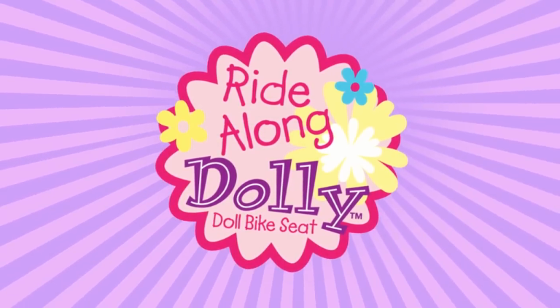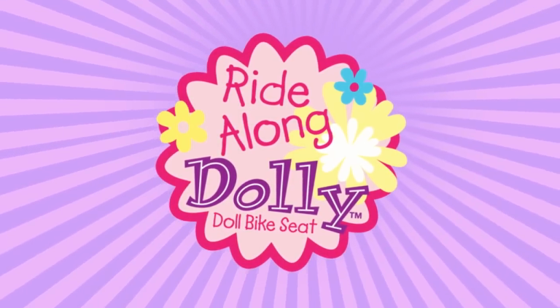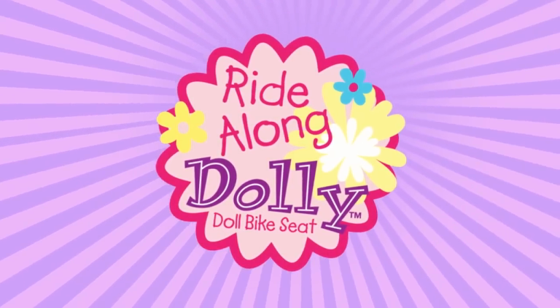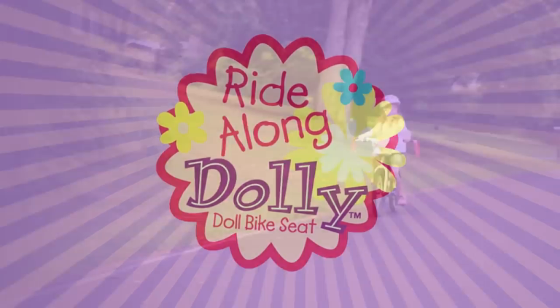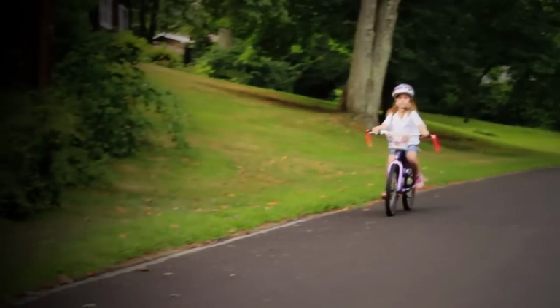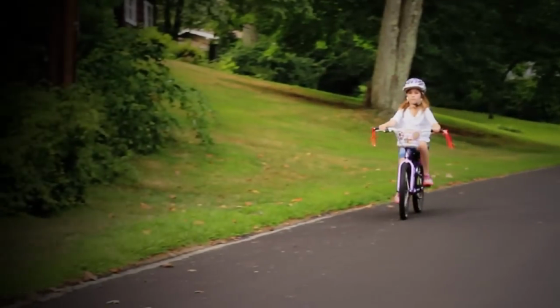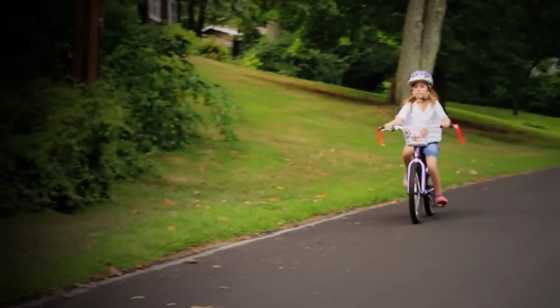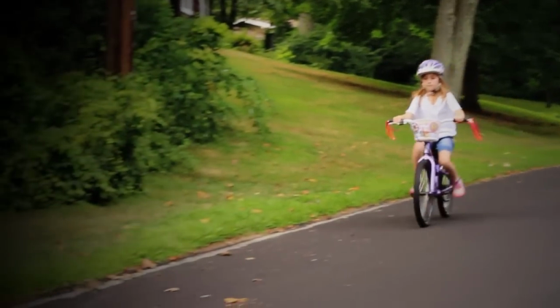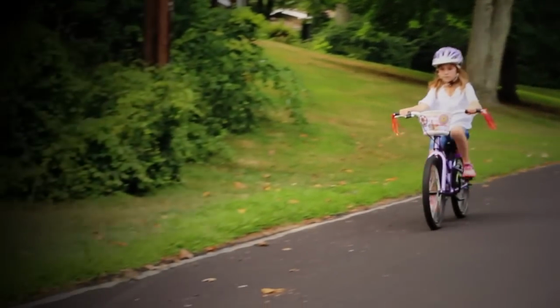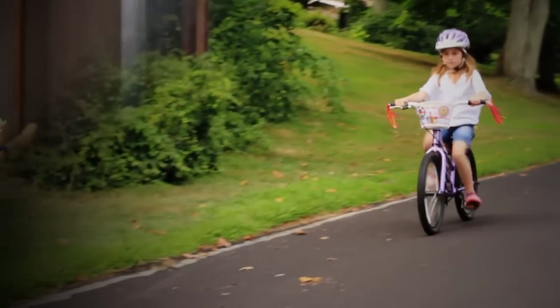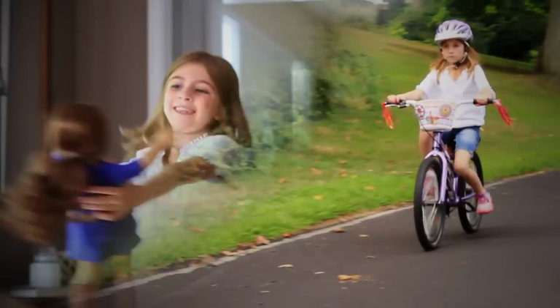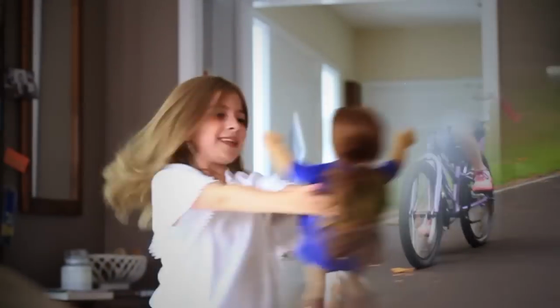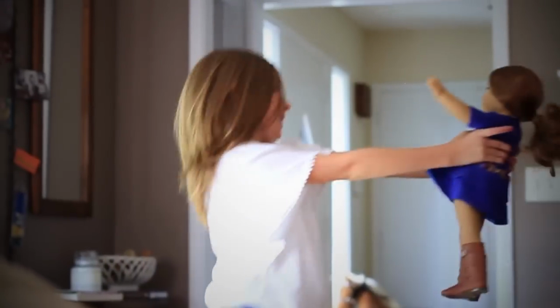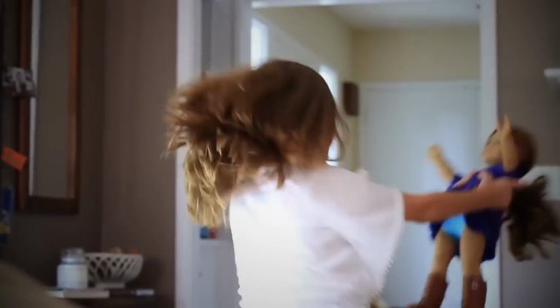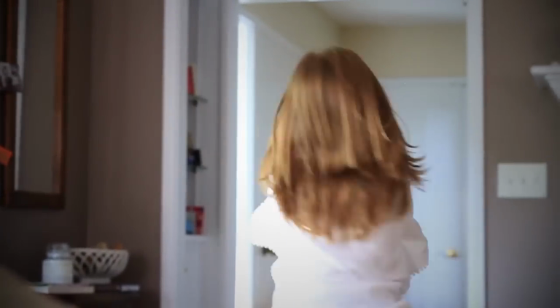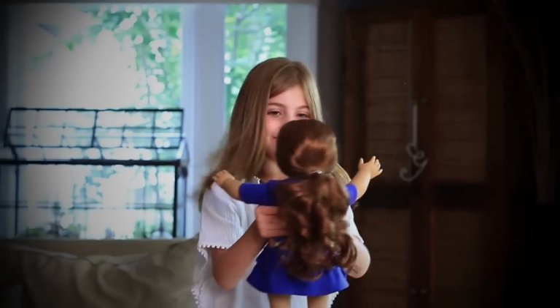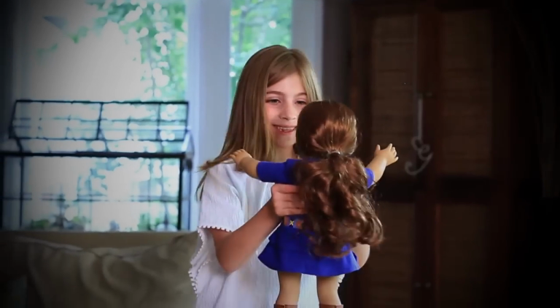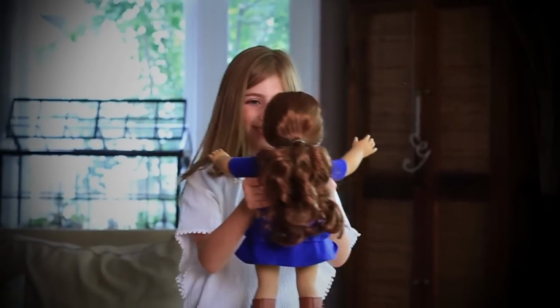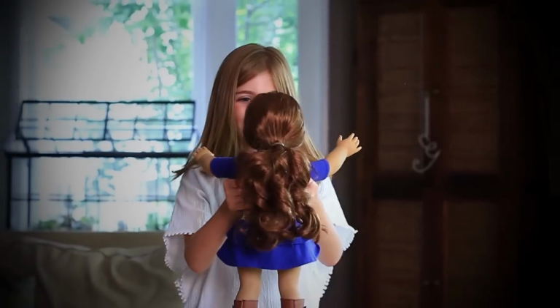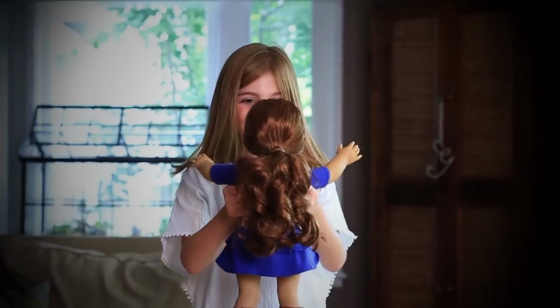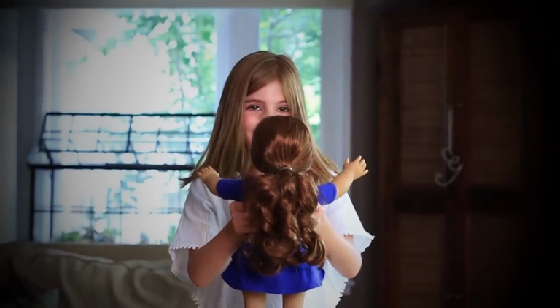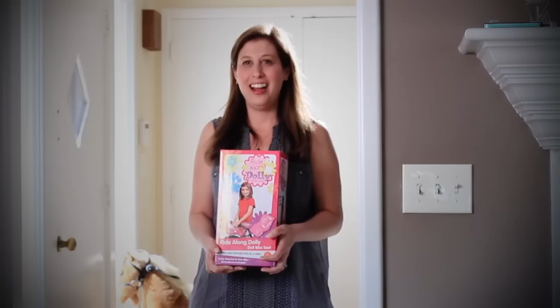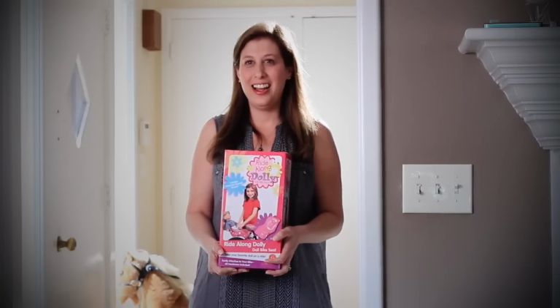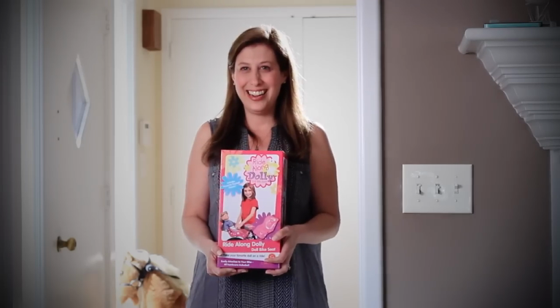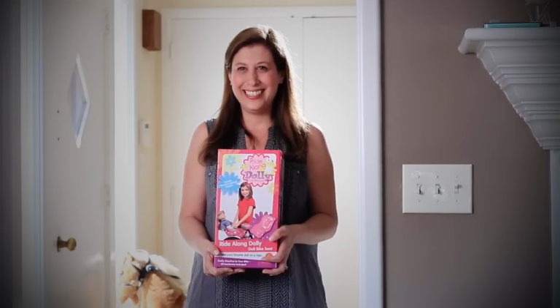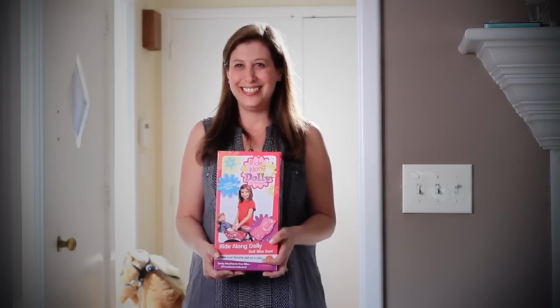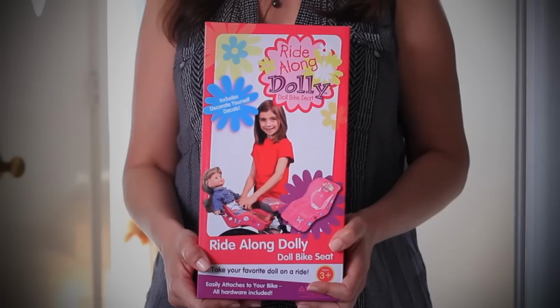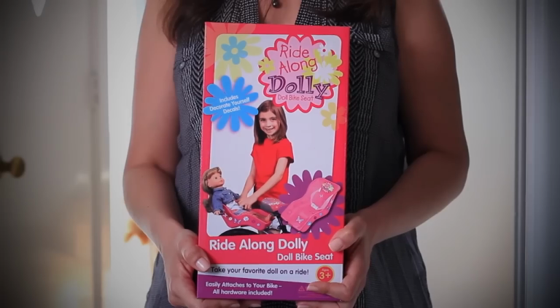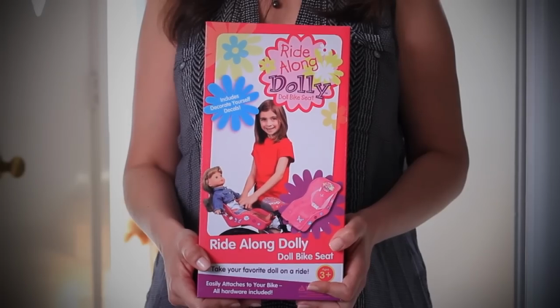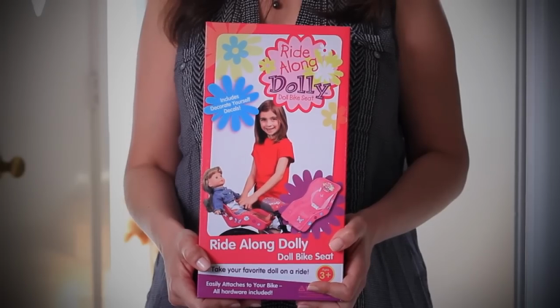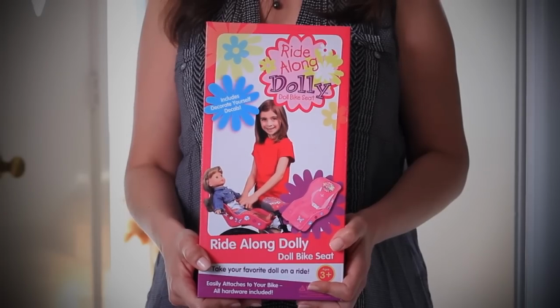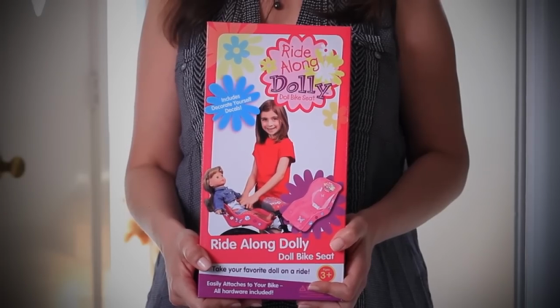Combine your child's love for riding her bicycle with her love for her favorite doll with Ride Along Dolly Bike Seat for Dolls.